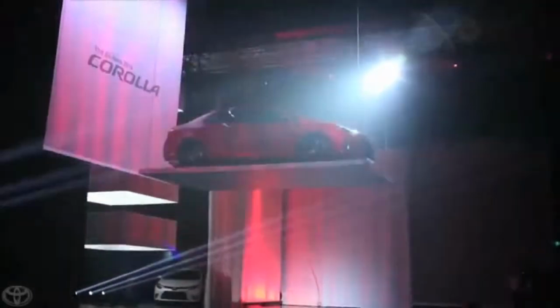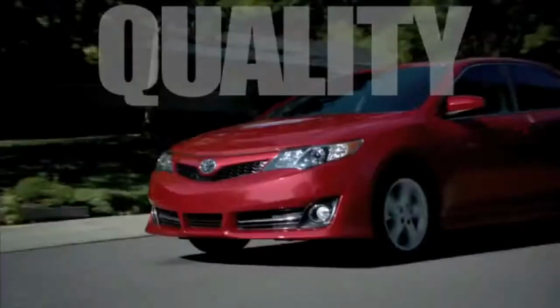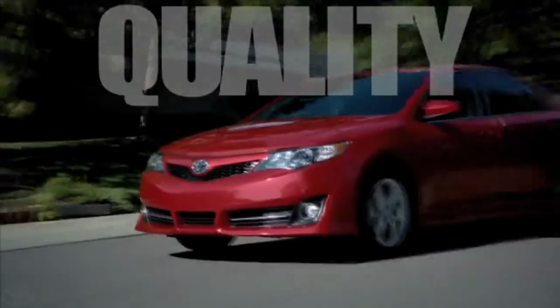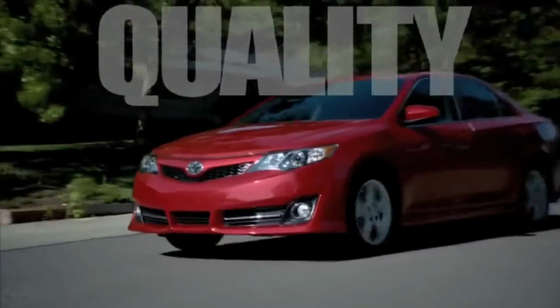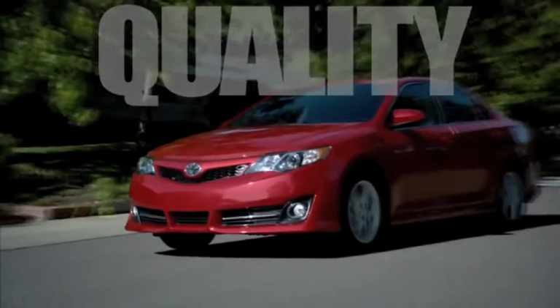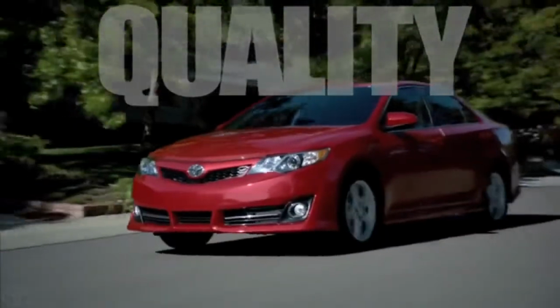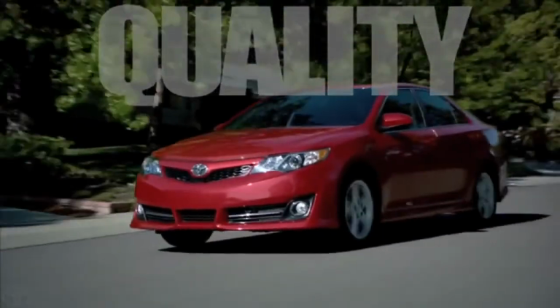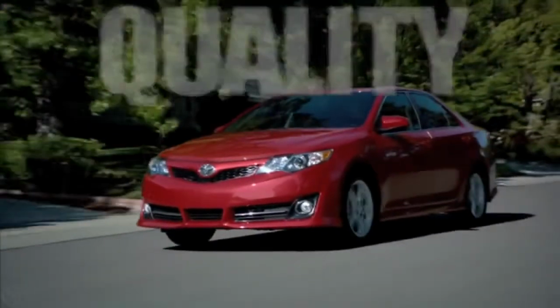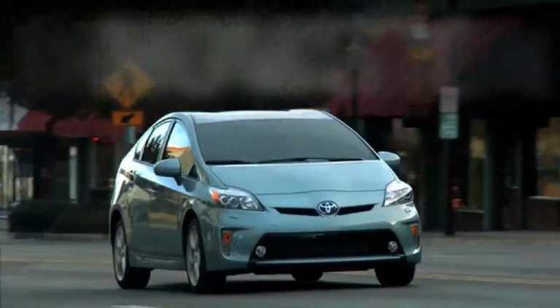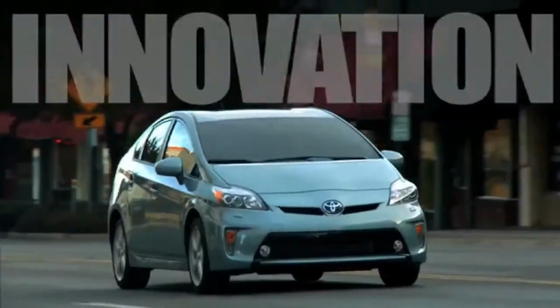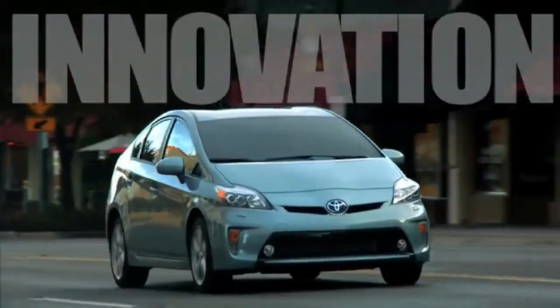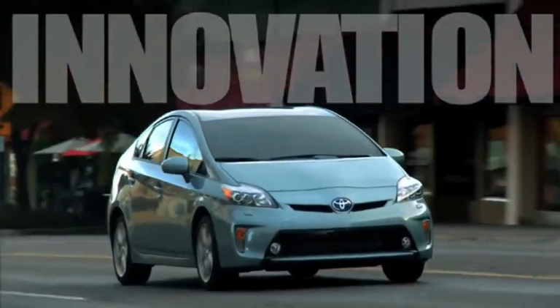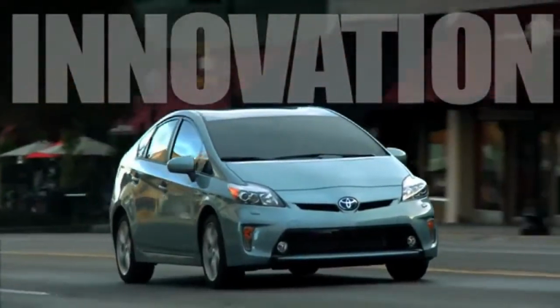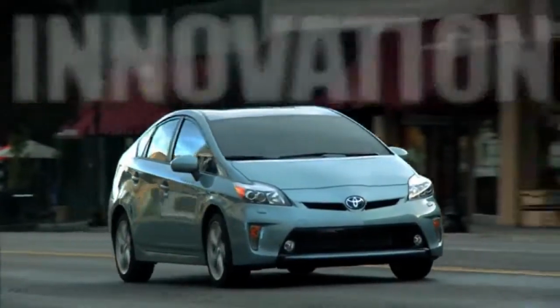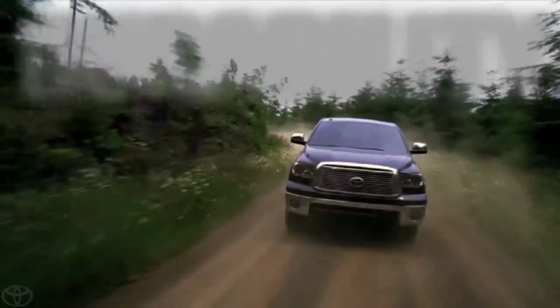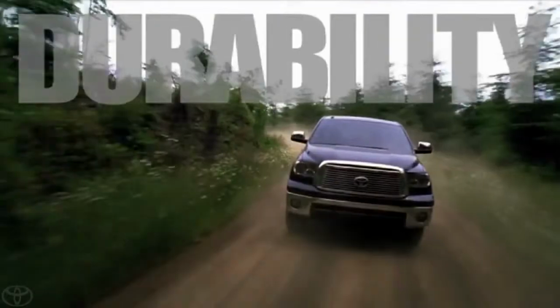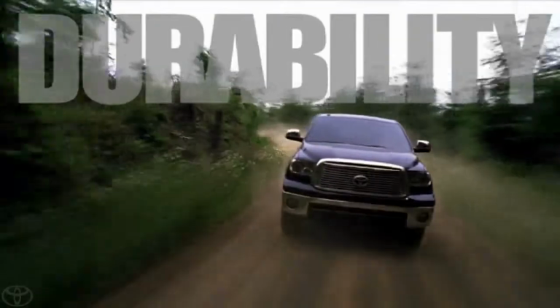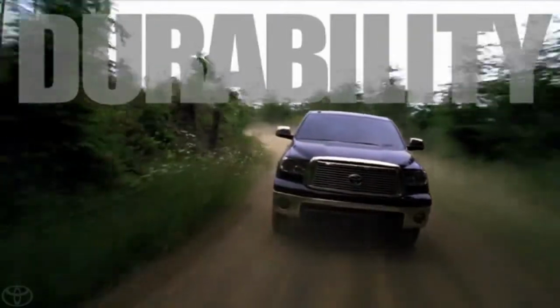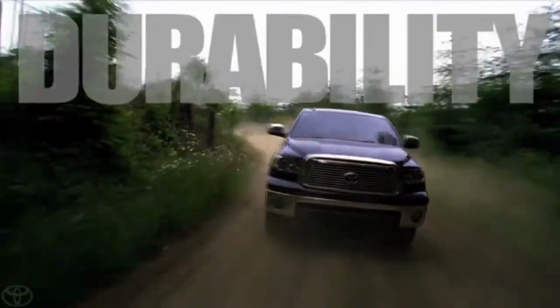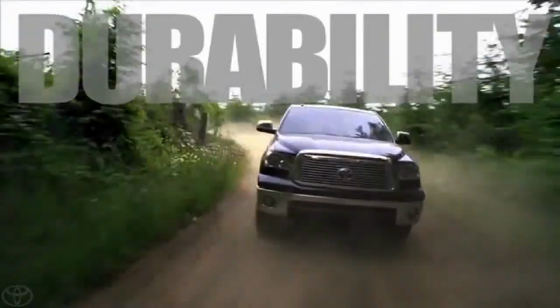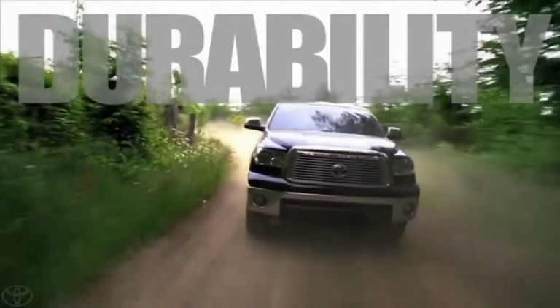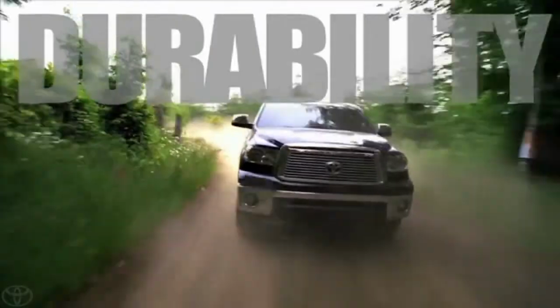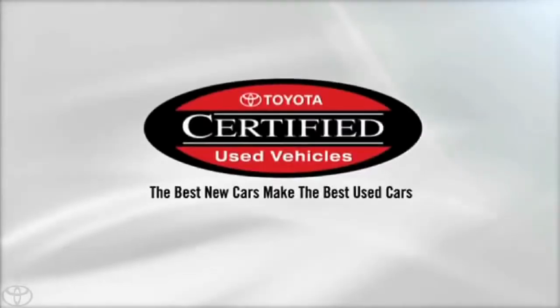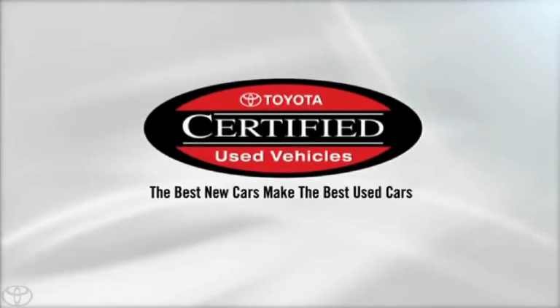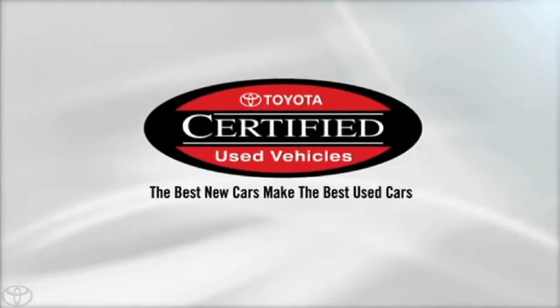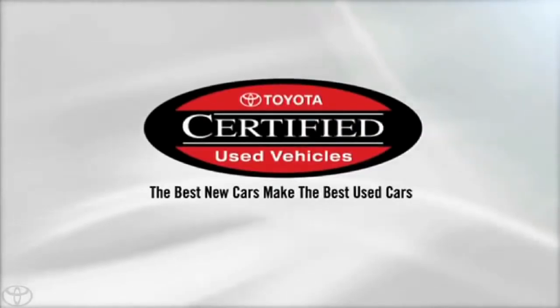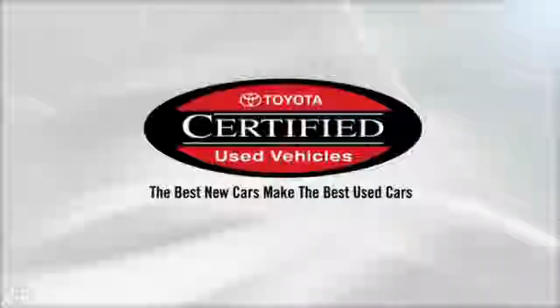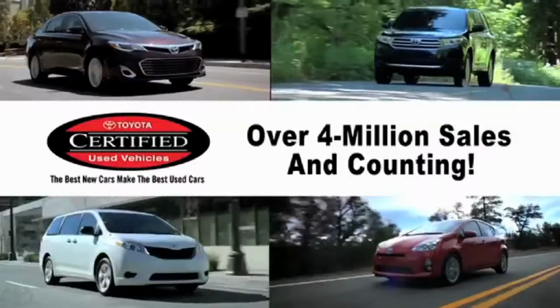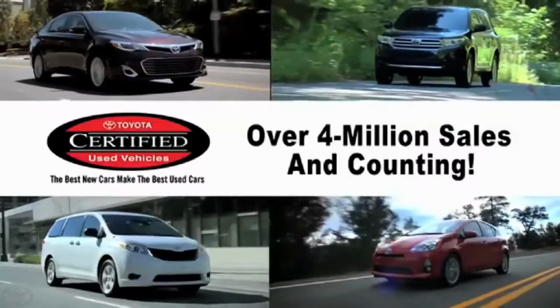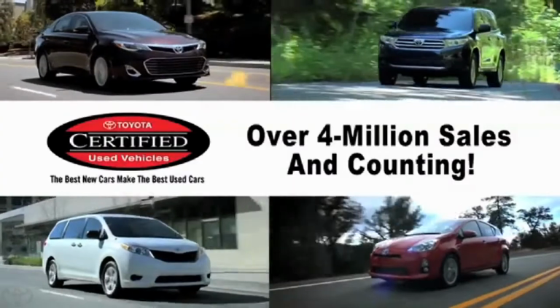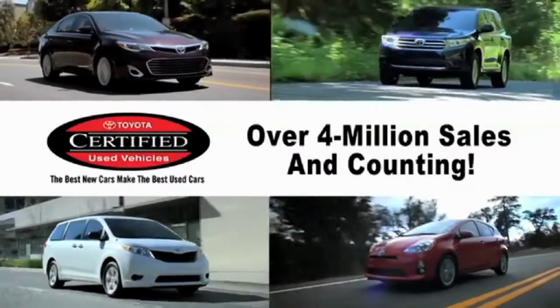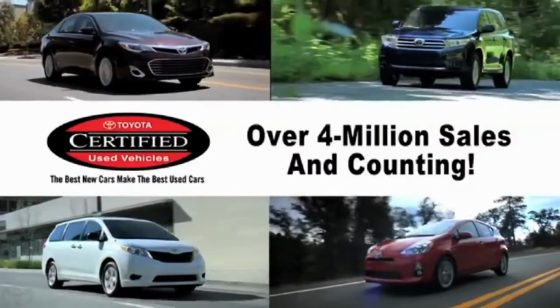Toyota's commitment to quality, innovation, and durability is the foundation upon which the Toyota Certified brand was built.